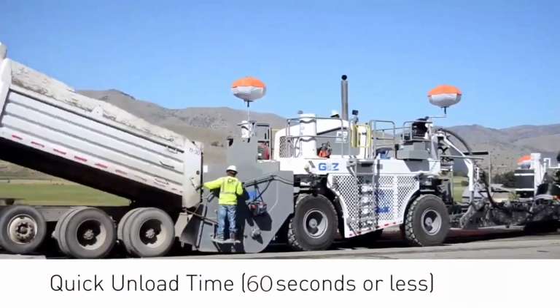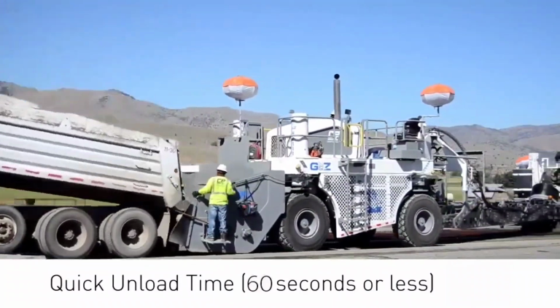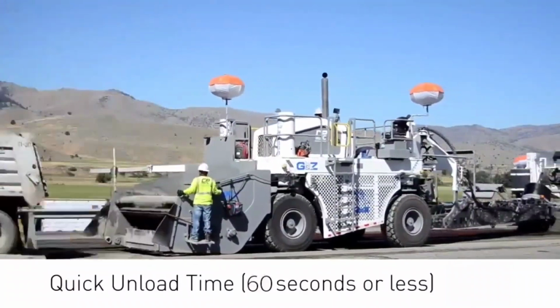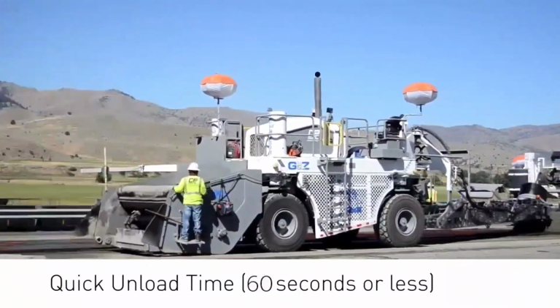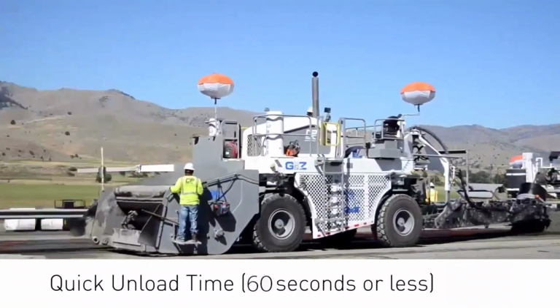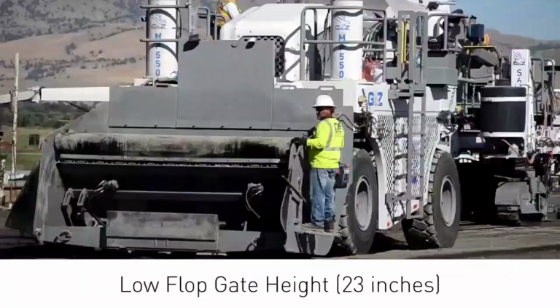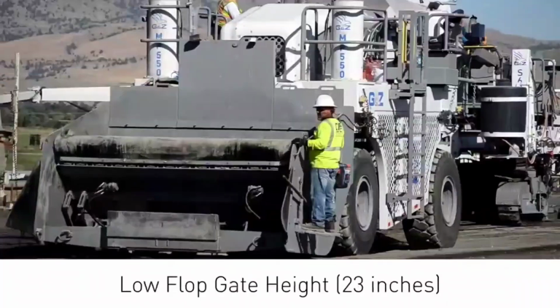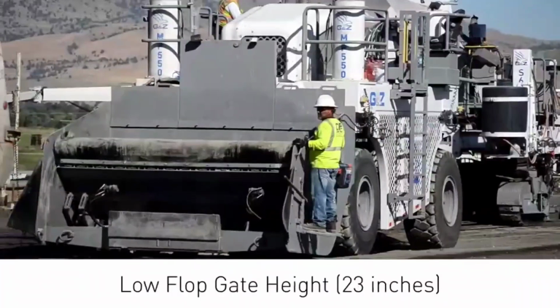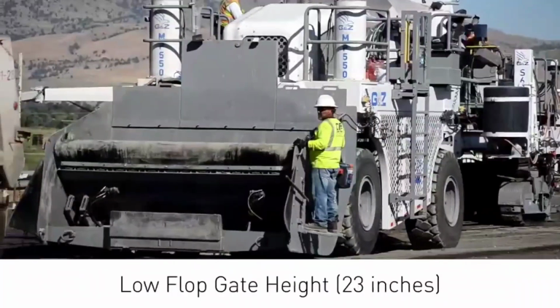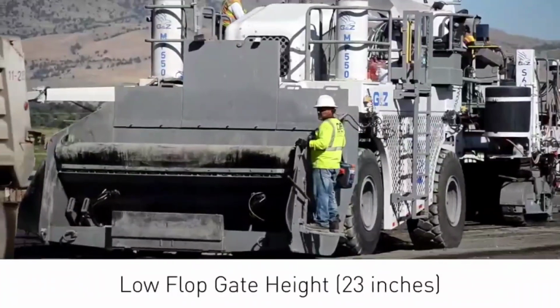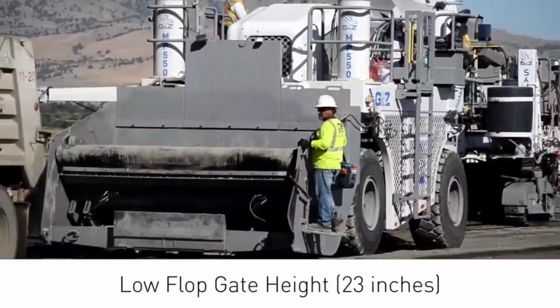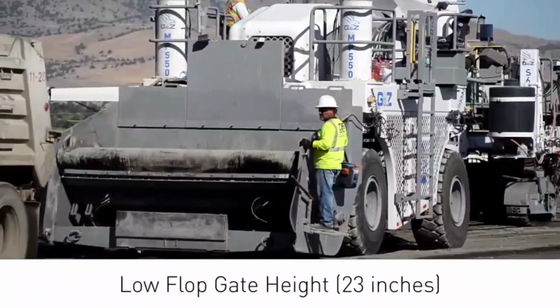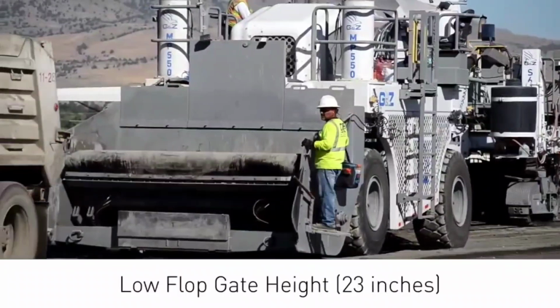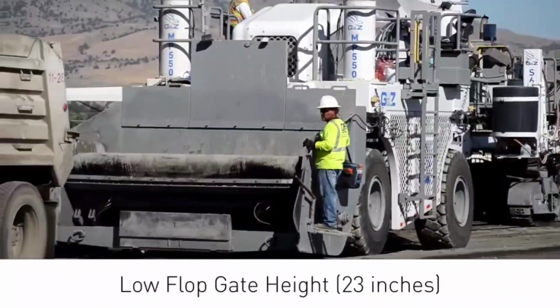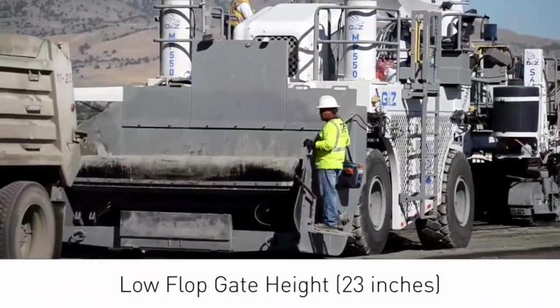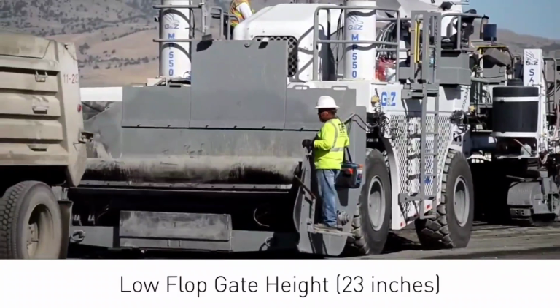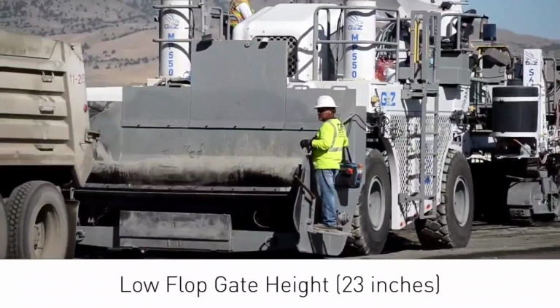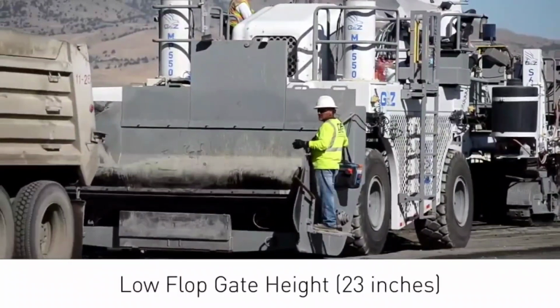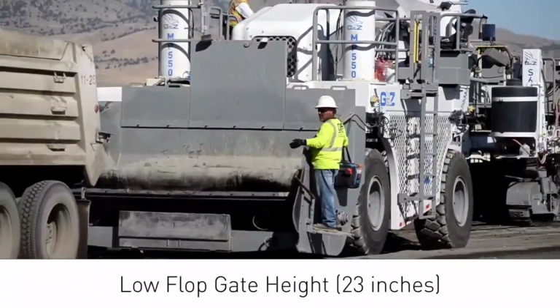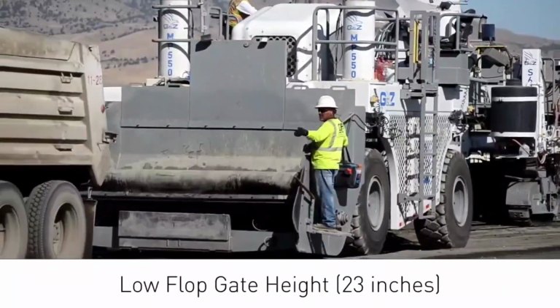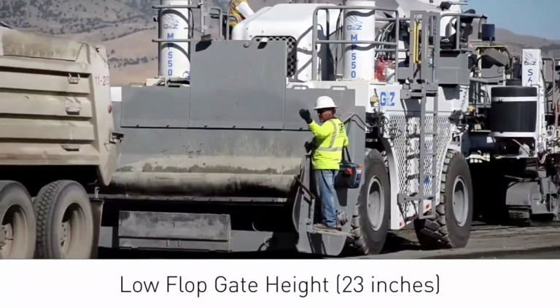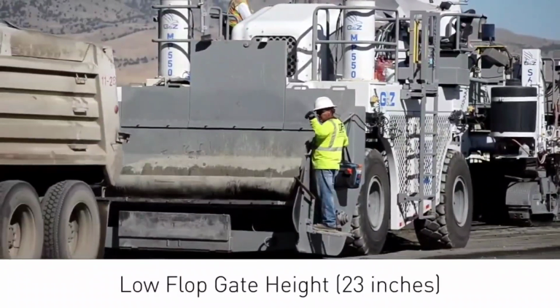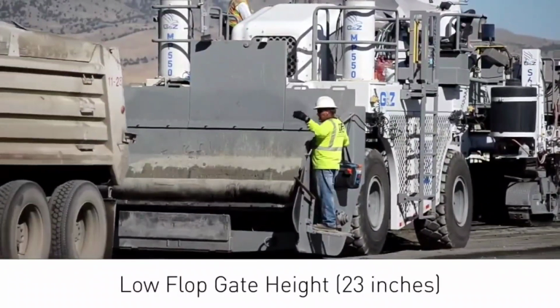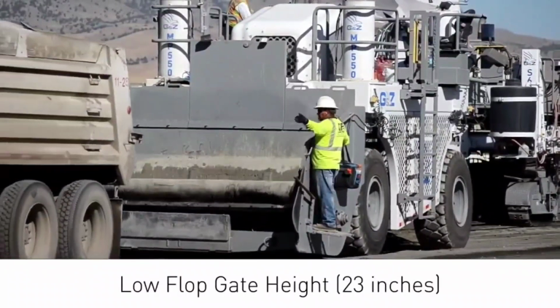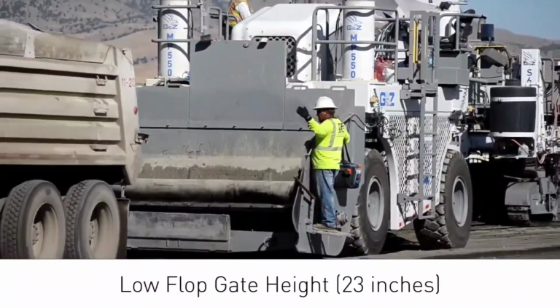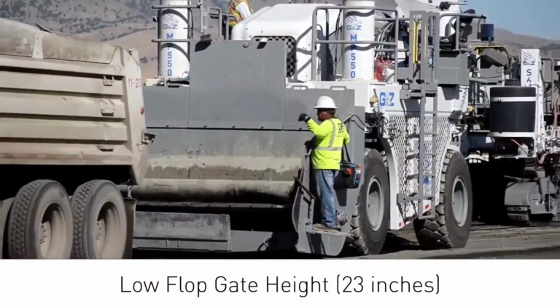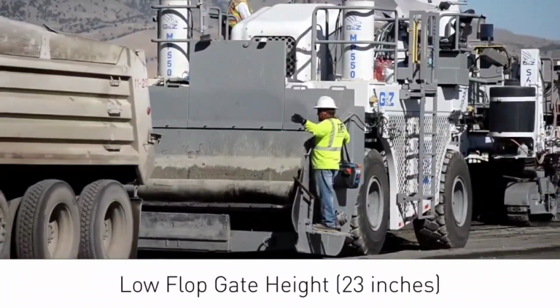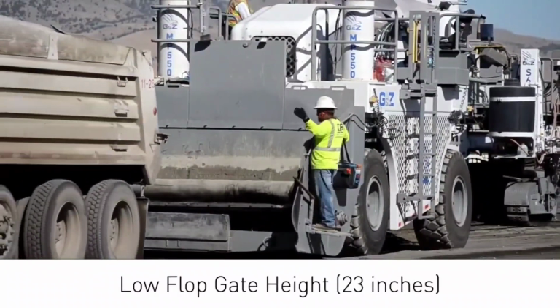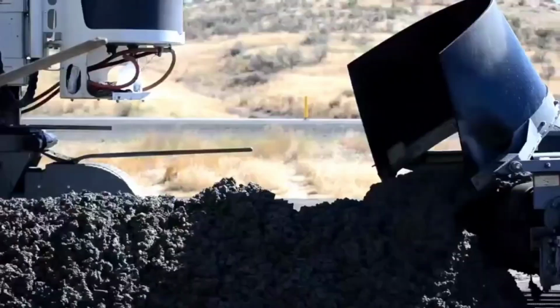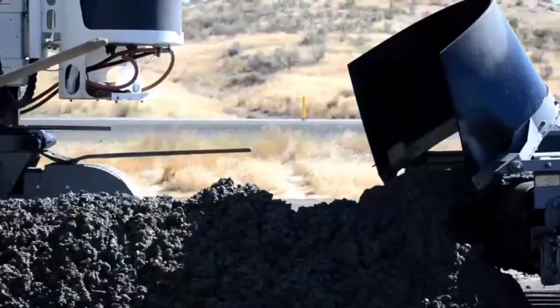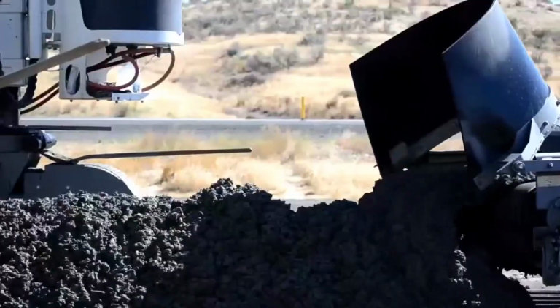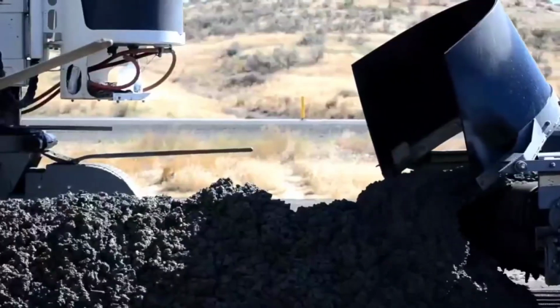Moreover, the hopper's low height of just 58 centimeters from the ground makes unloading fast and hassle-free.